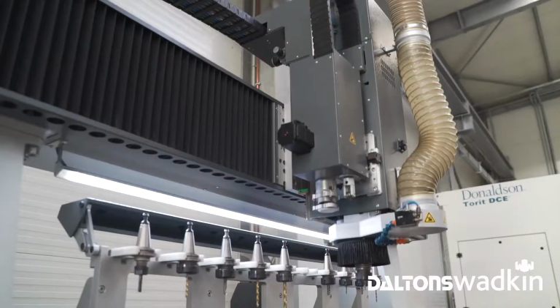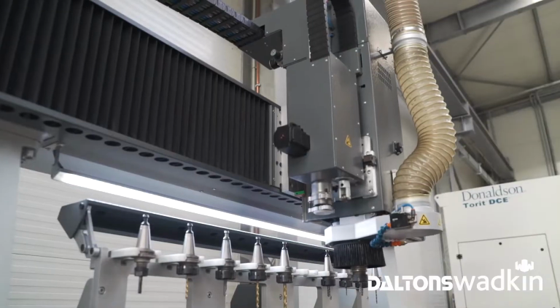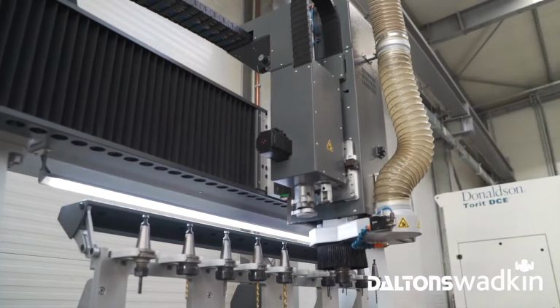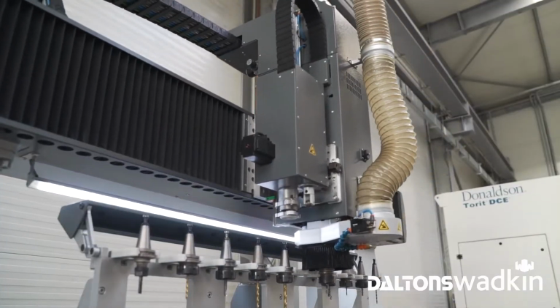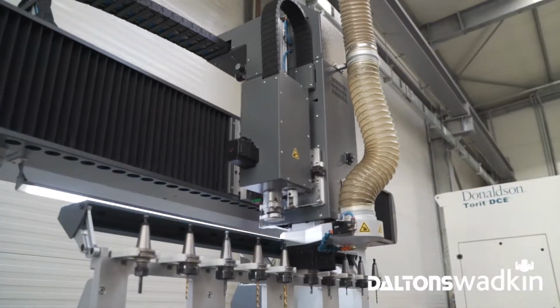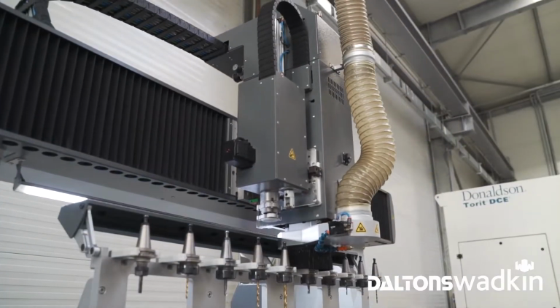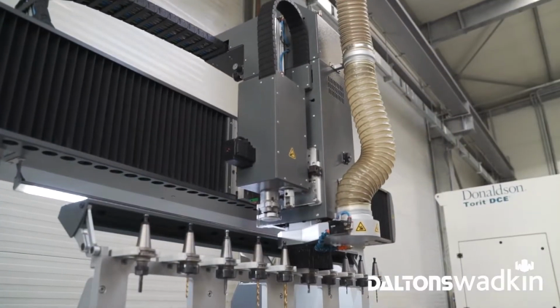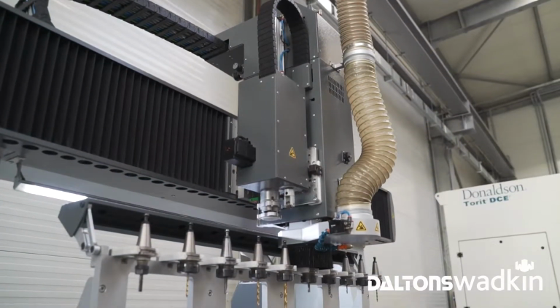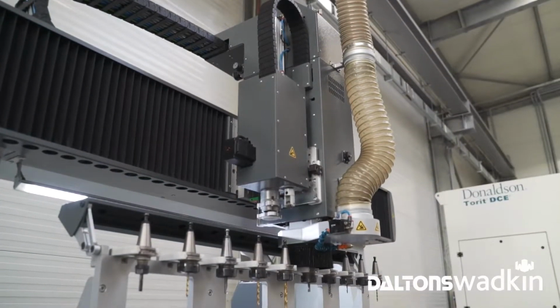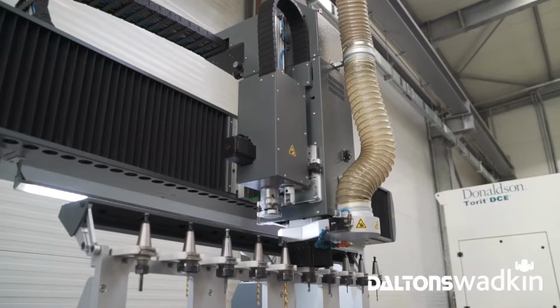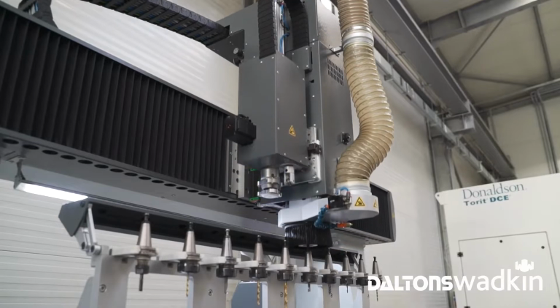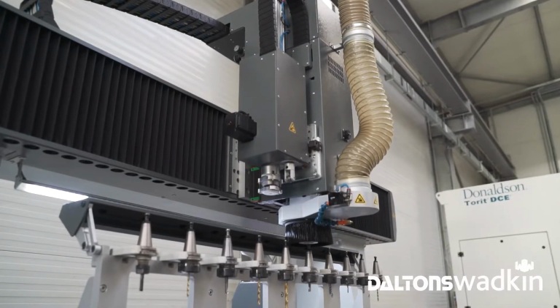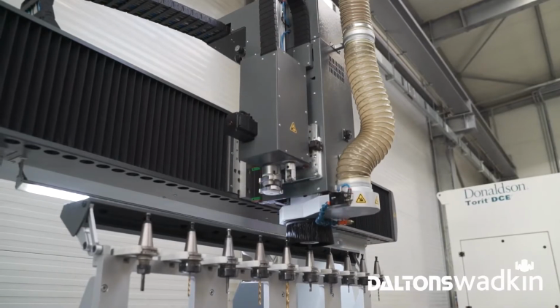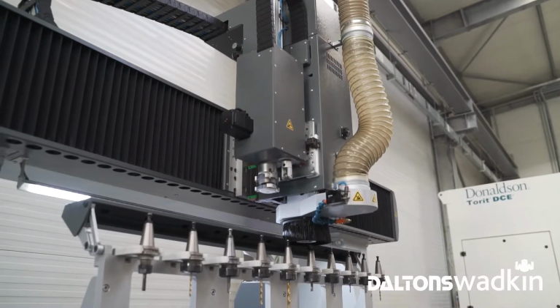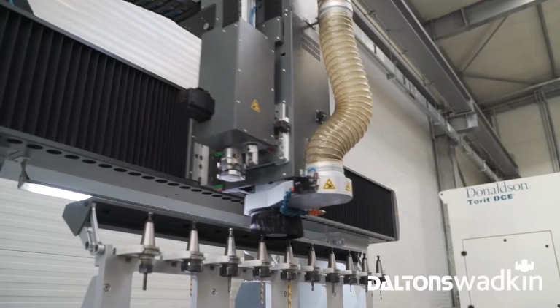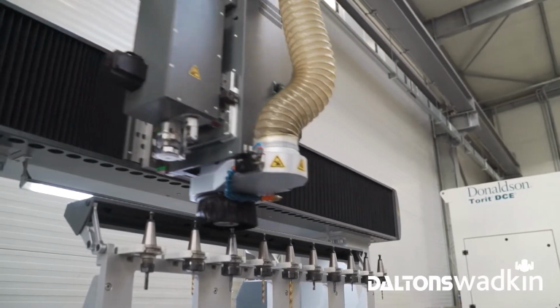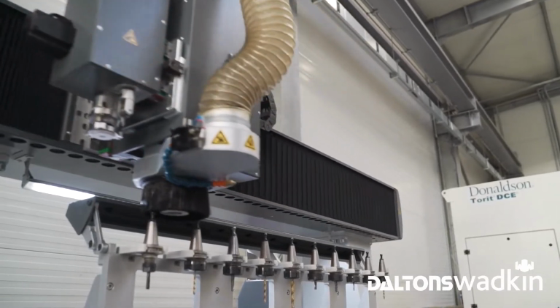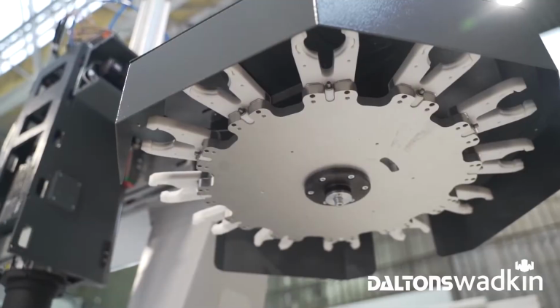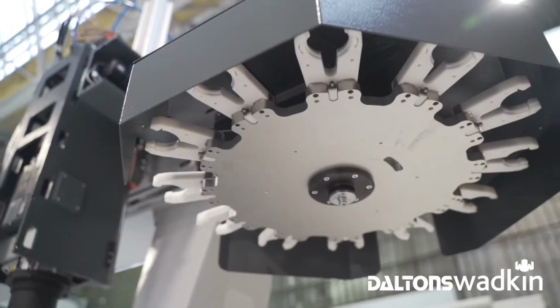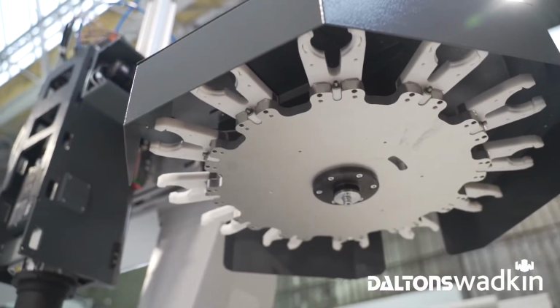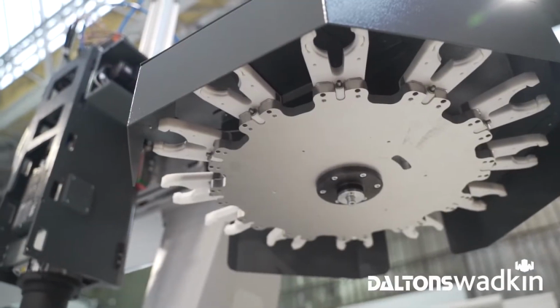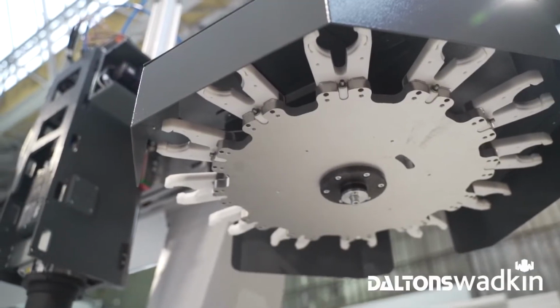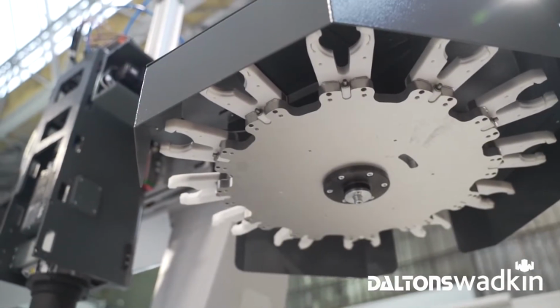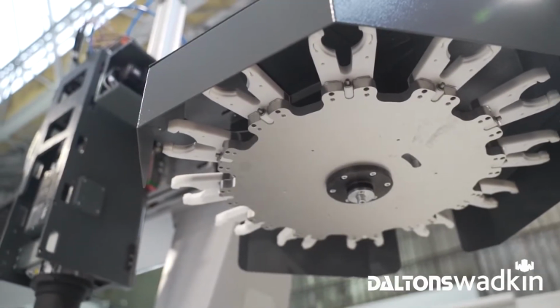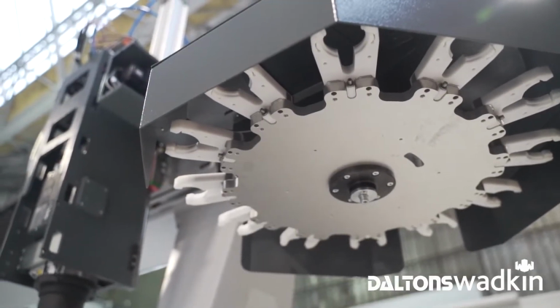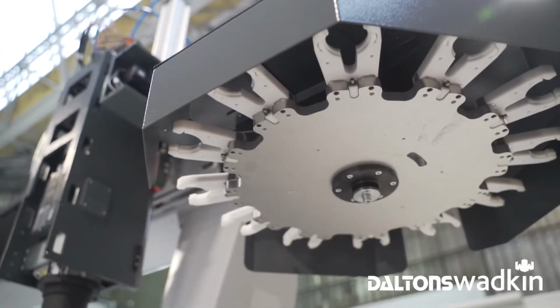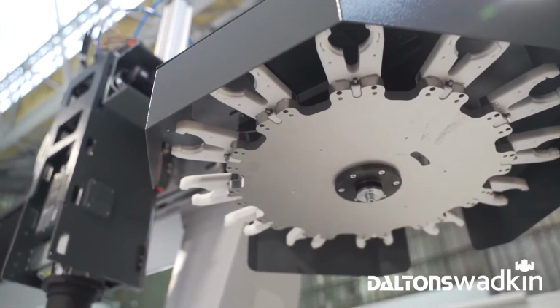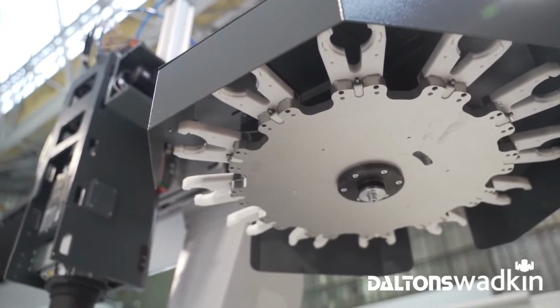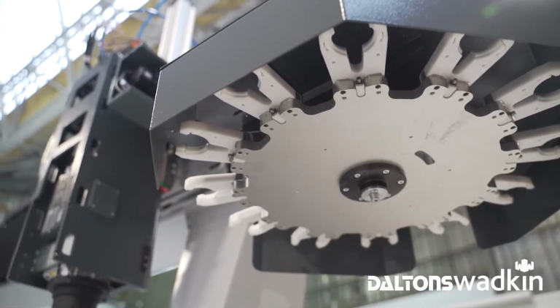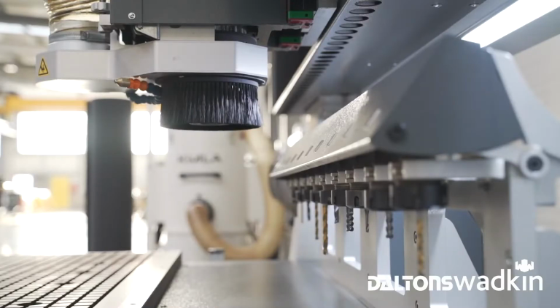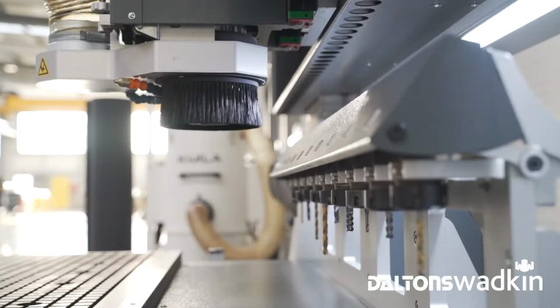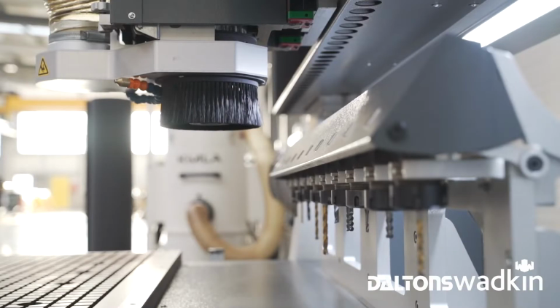Automatic tool changer options can be both linear and rotary, storing between 10 and 32 tools per magazine.